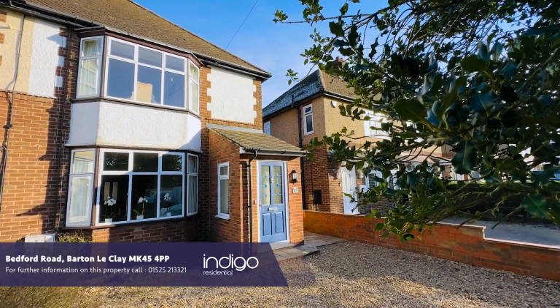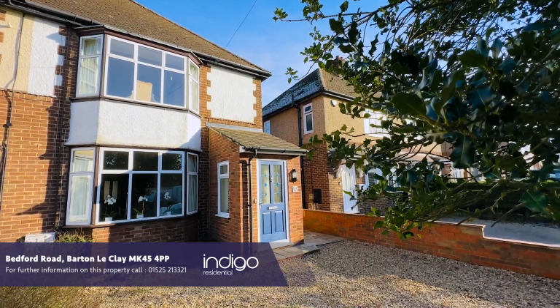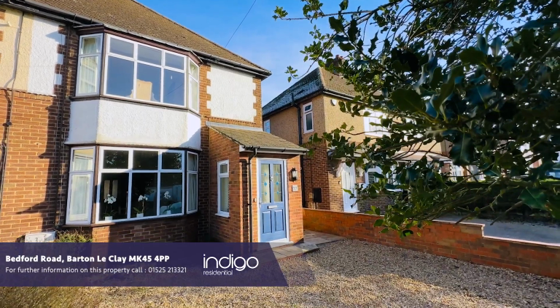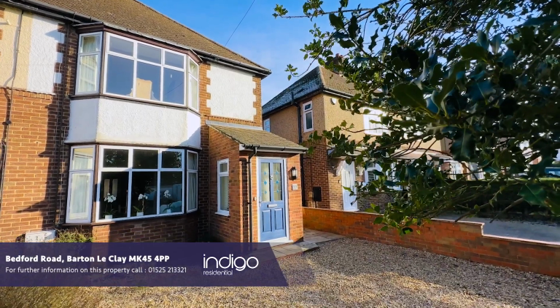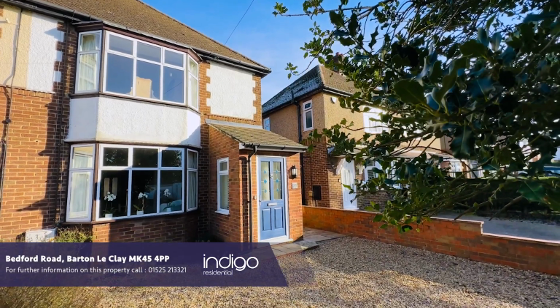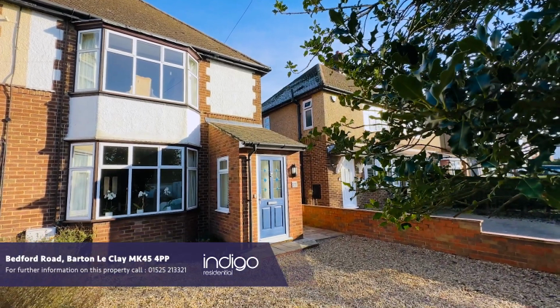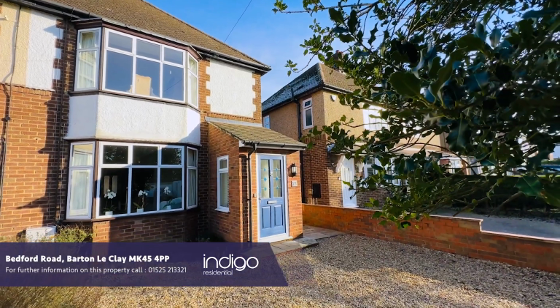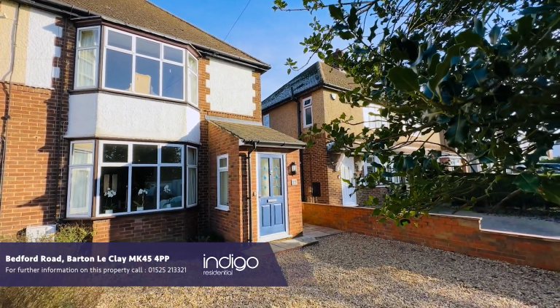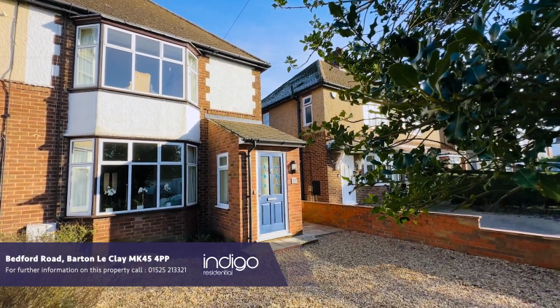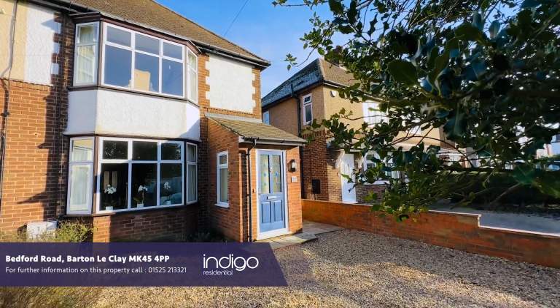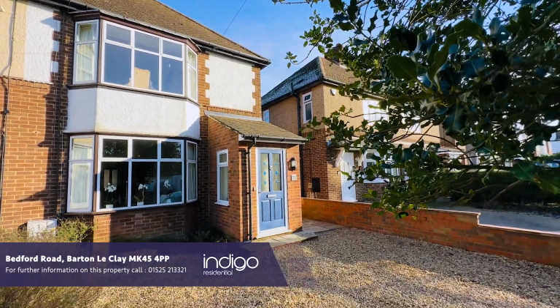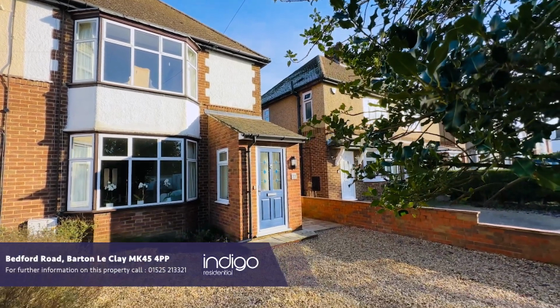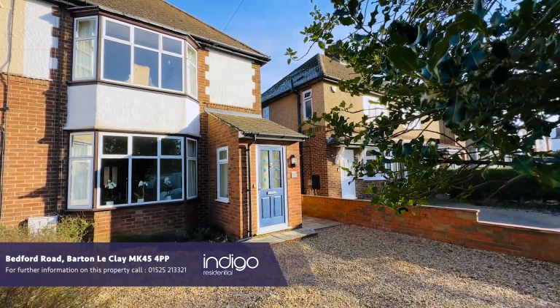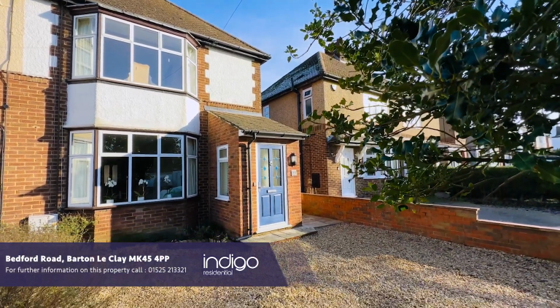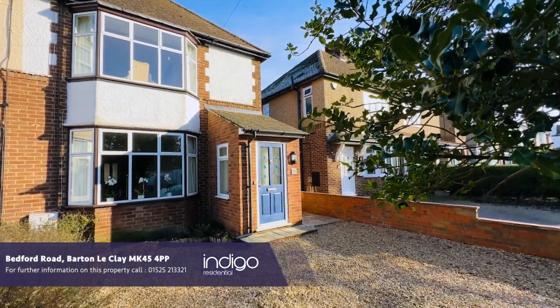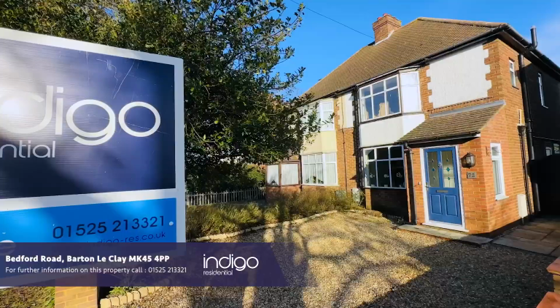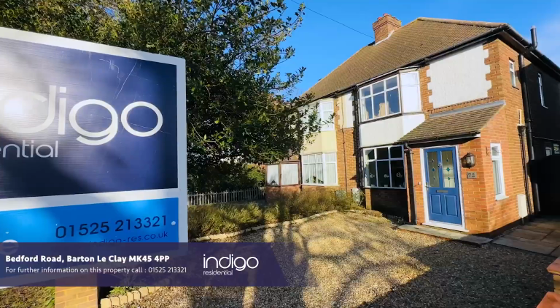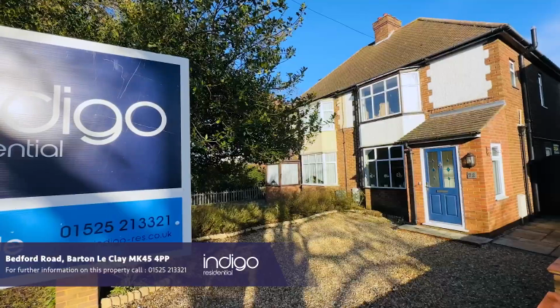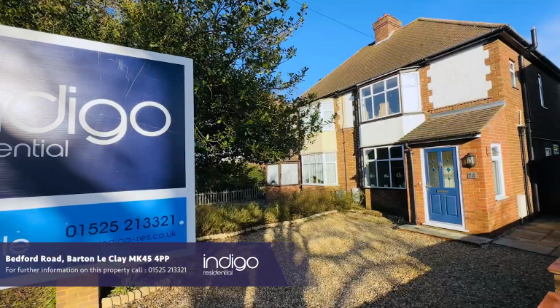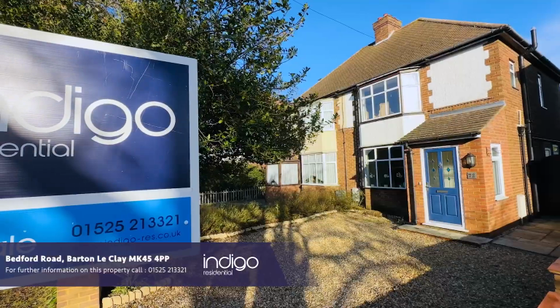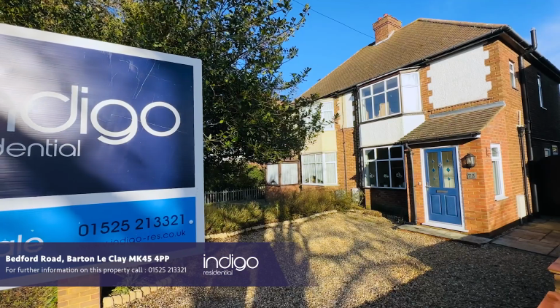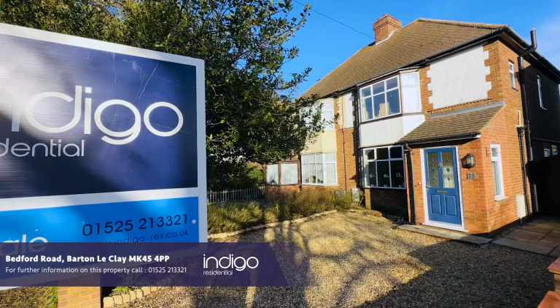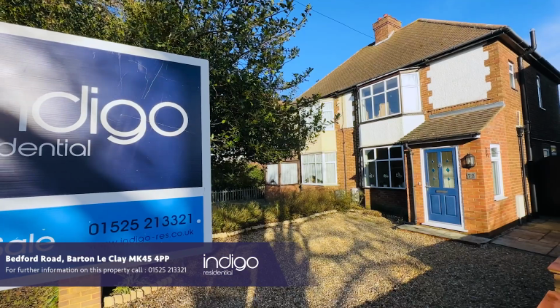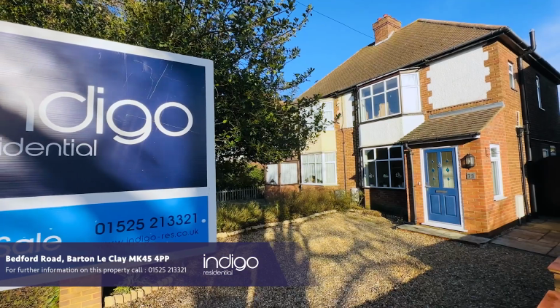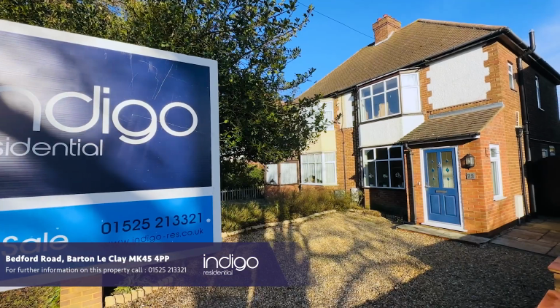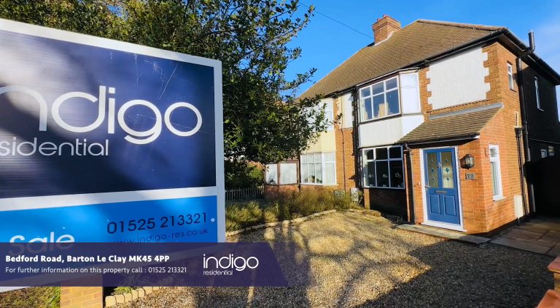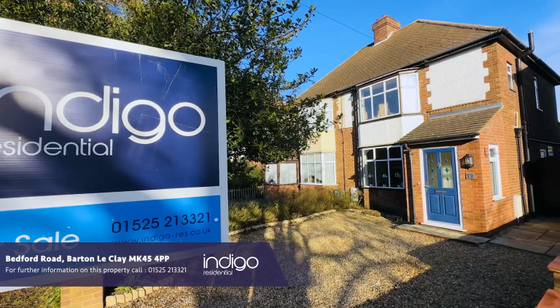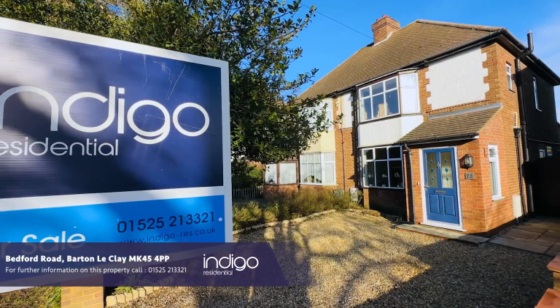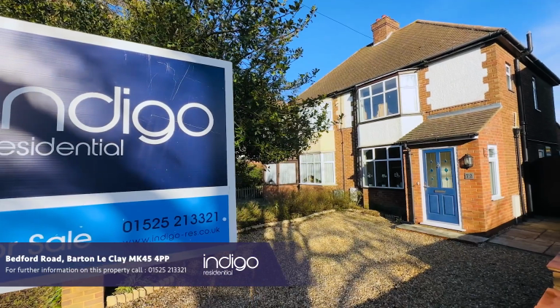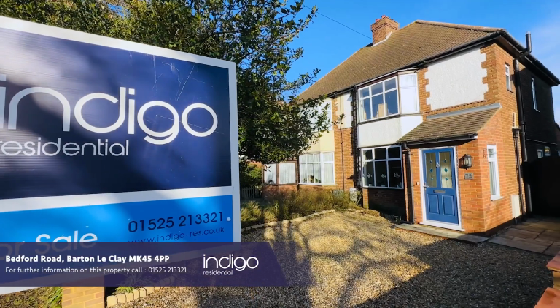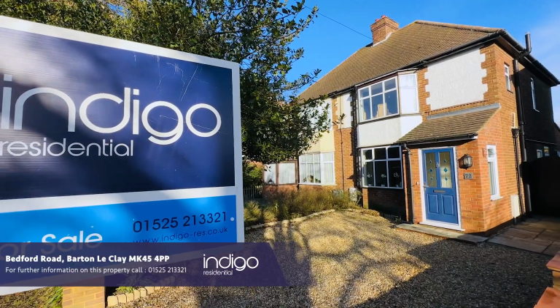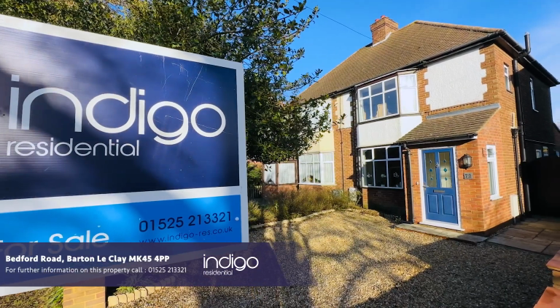Indigo Residential are extremely proud to announce to the market this stunning character property.